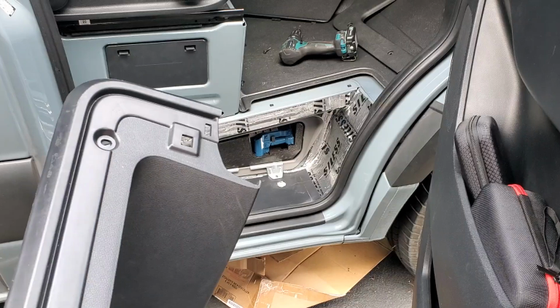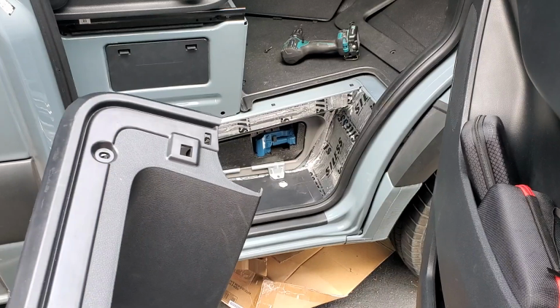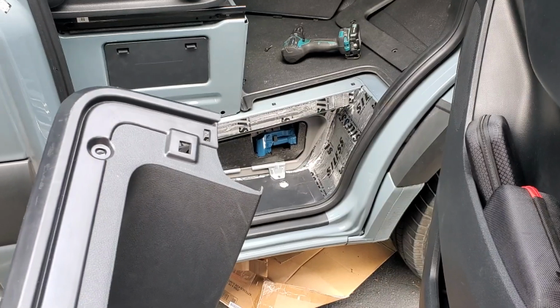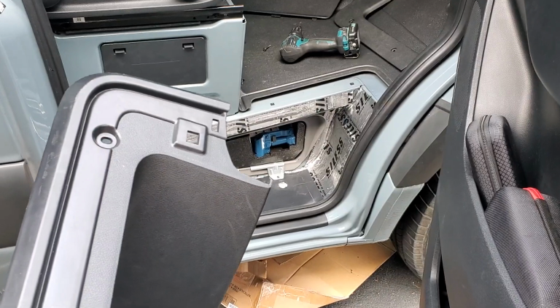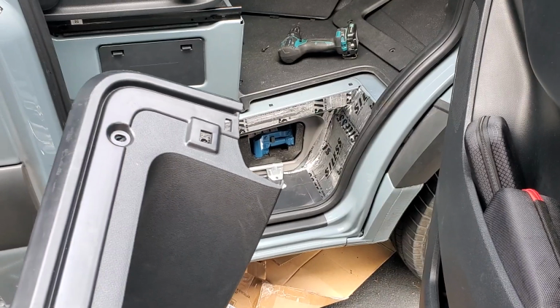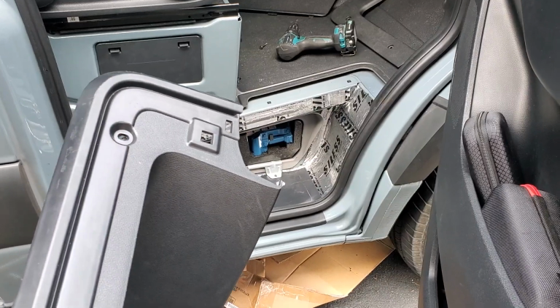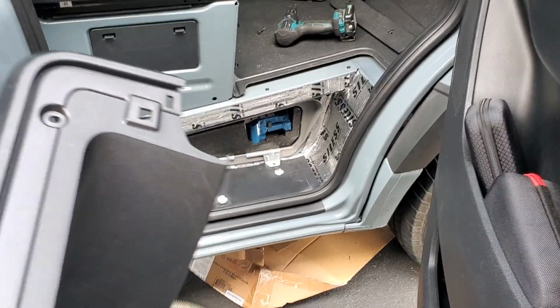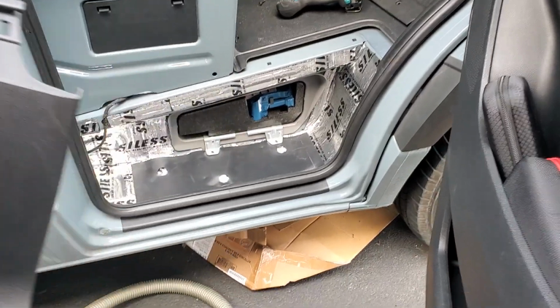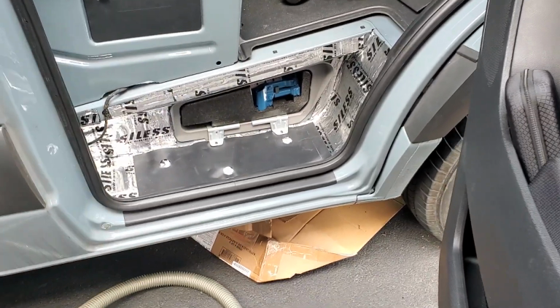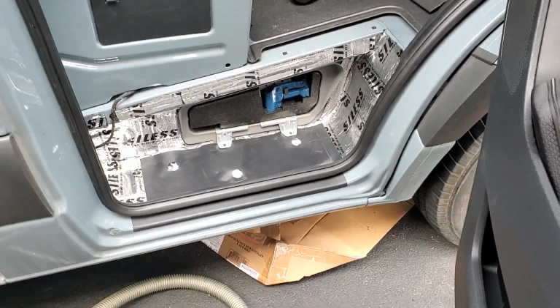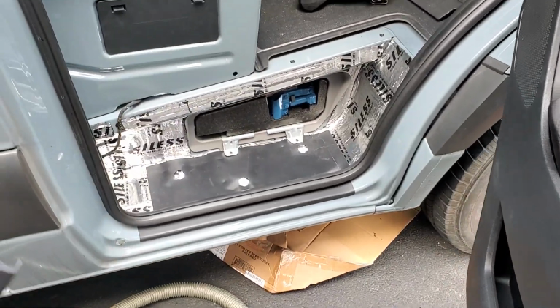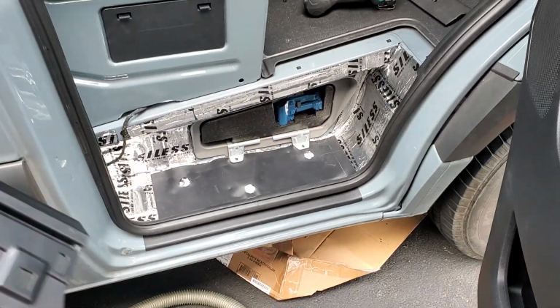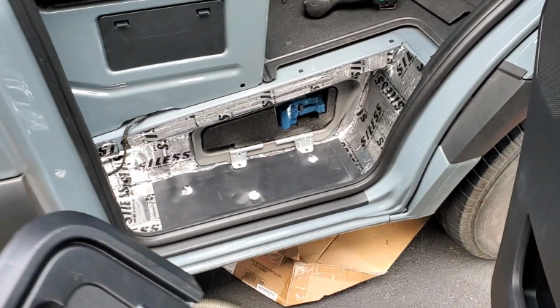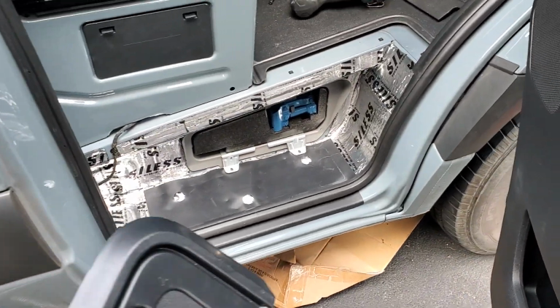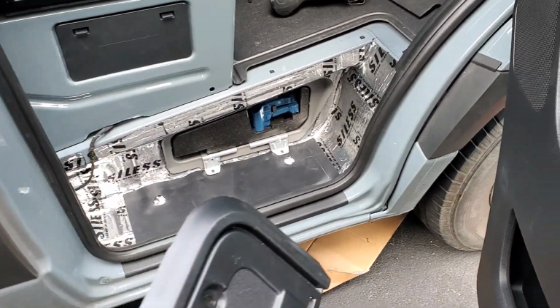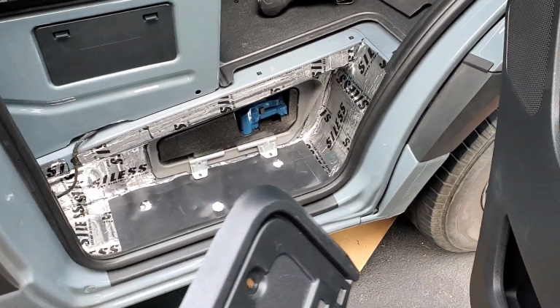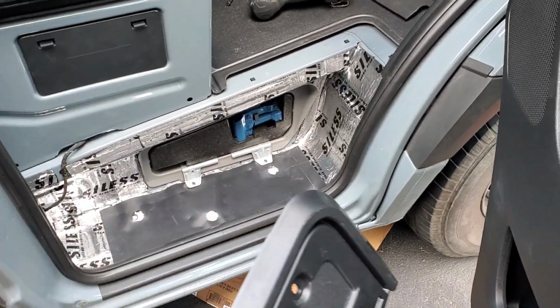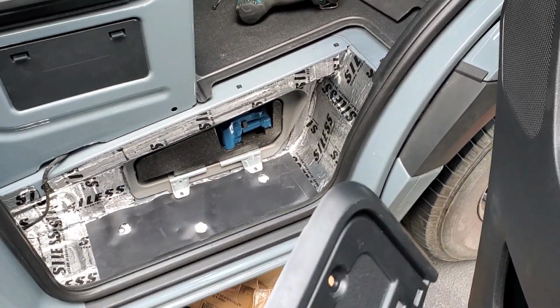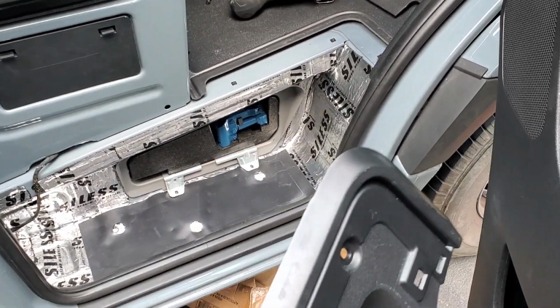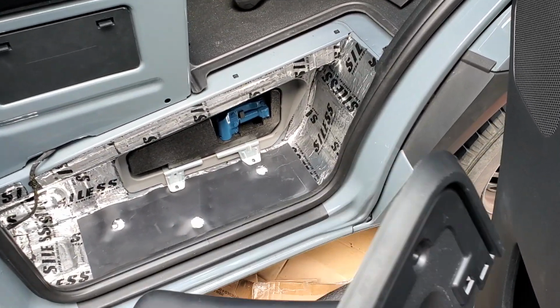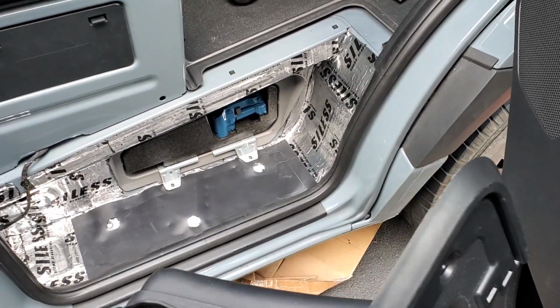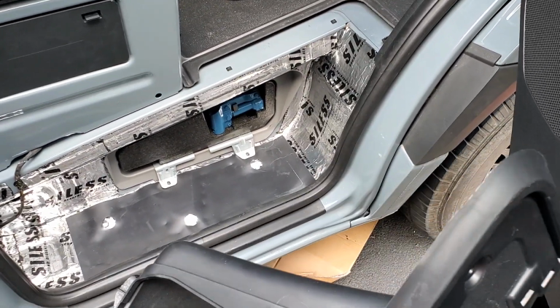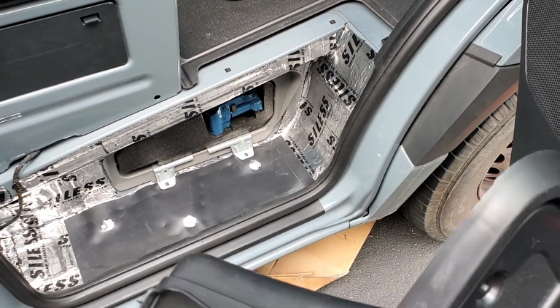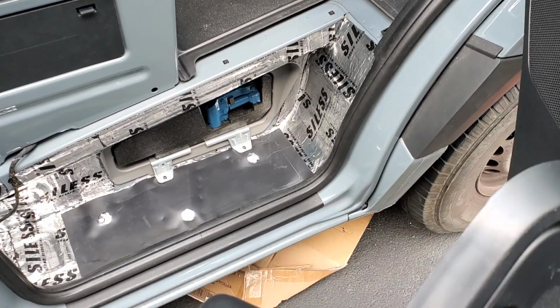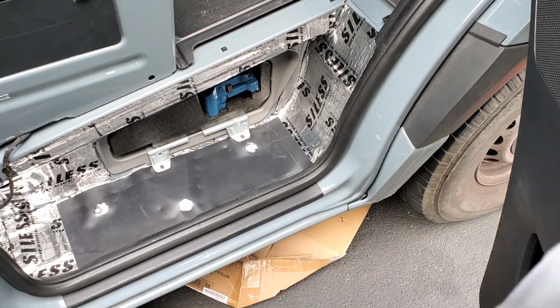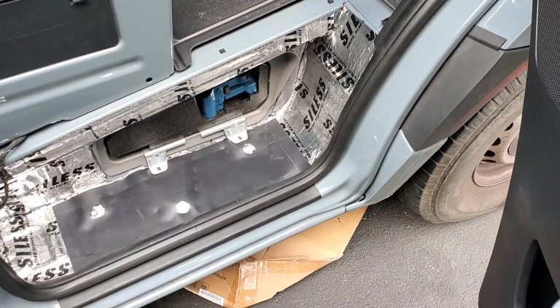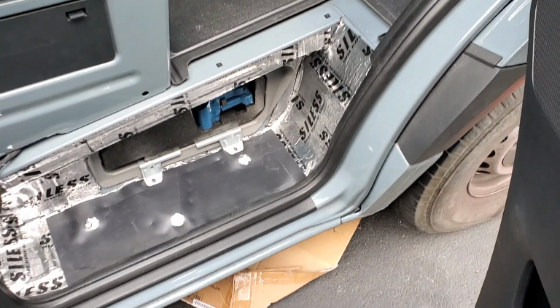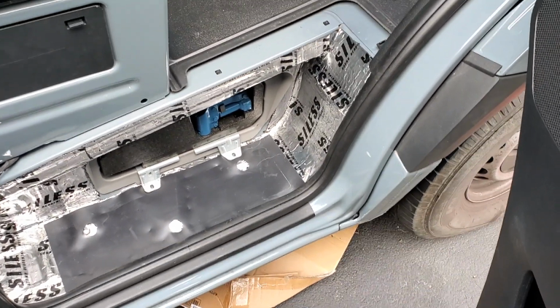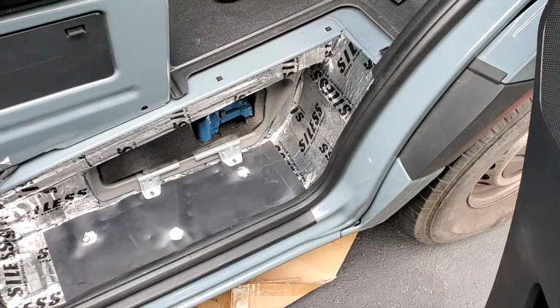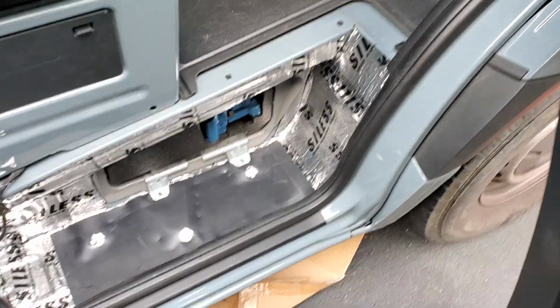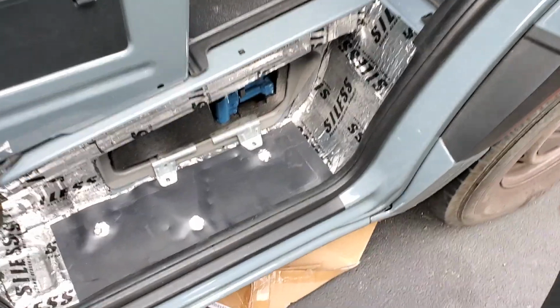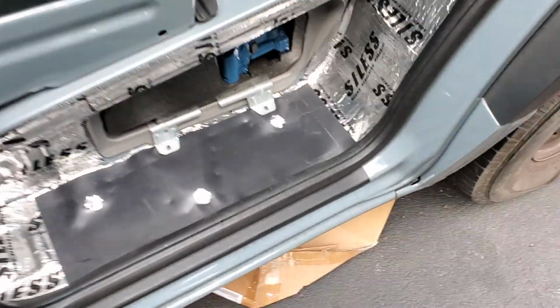Hey guys, I'm just finishing up on this step. I've got some more work to do, but I just want to show you real quickly.